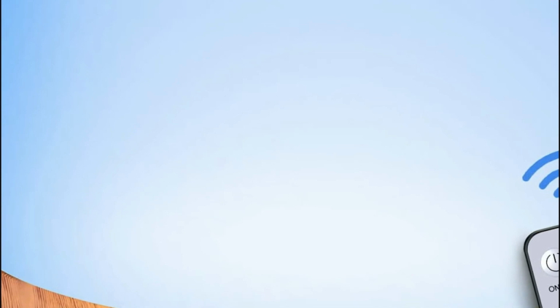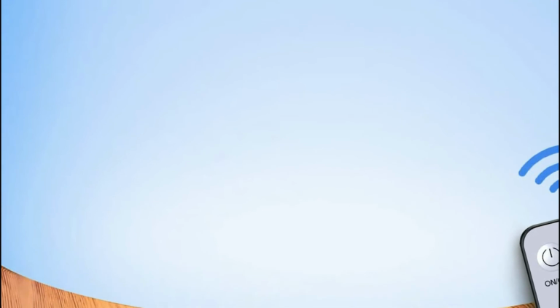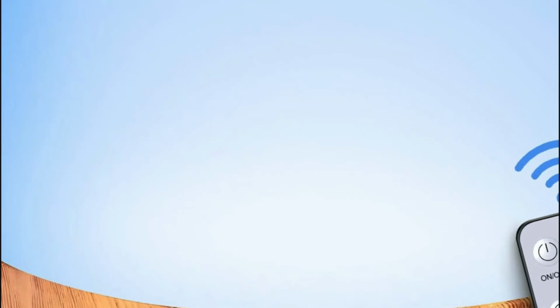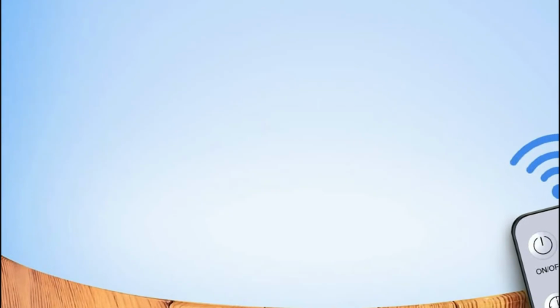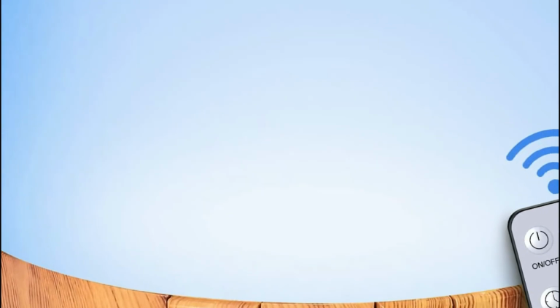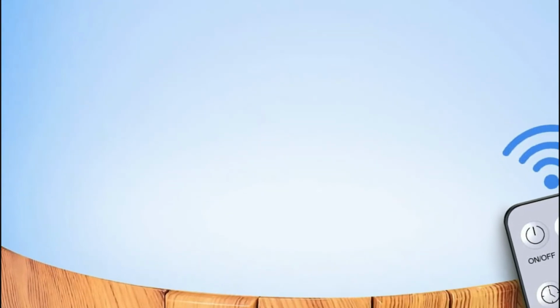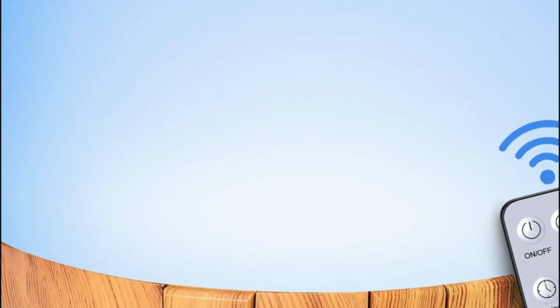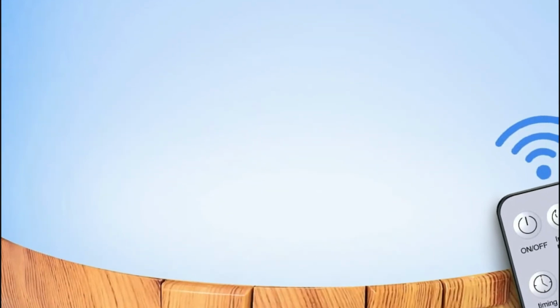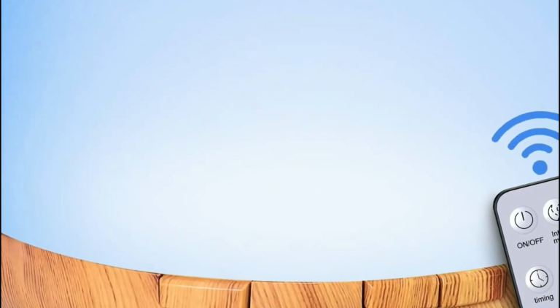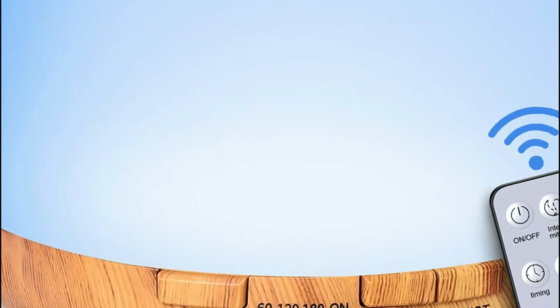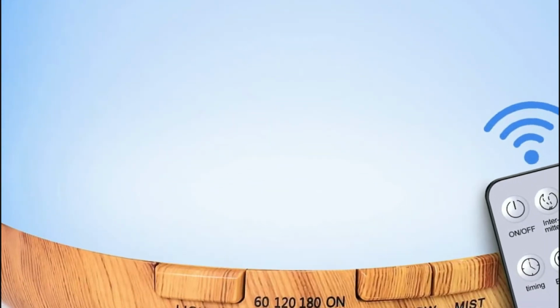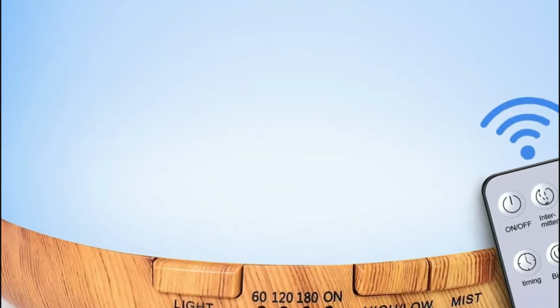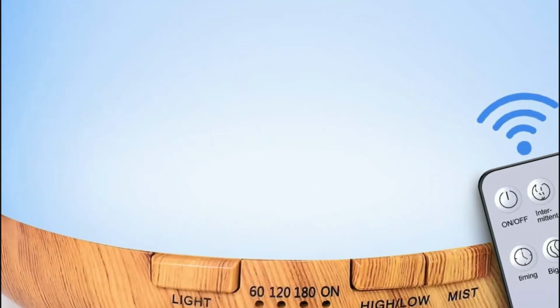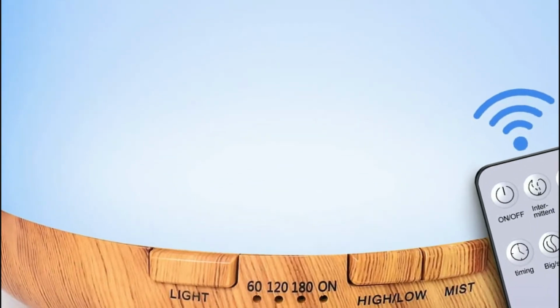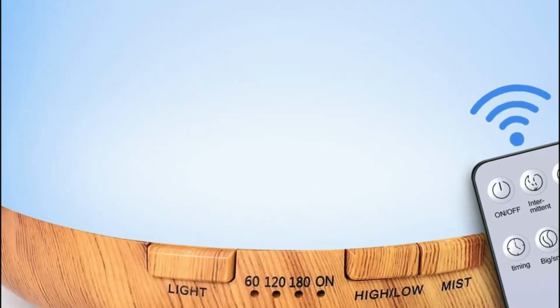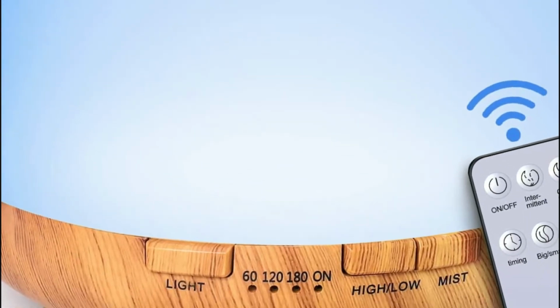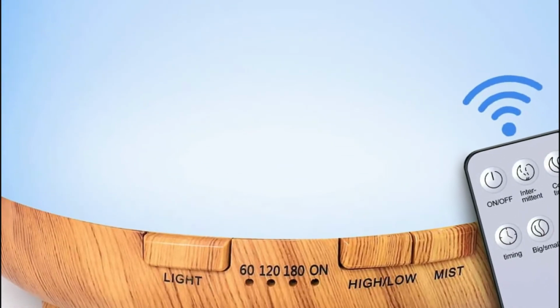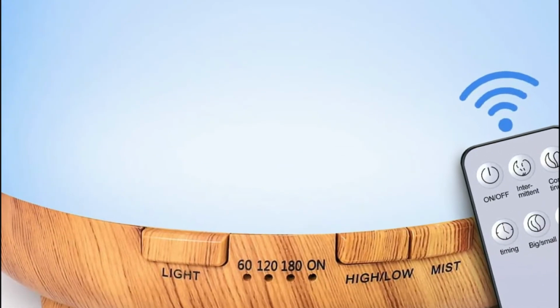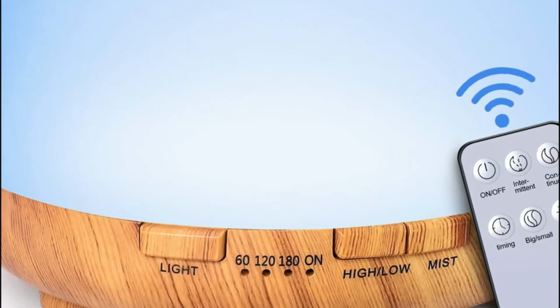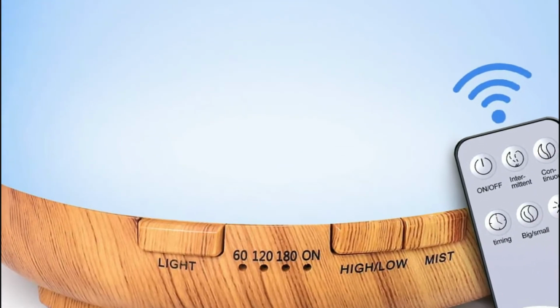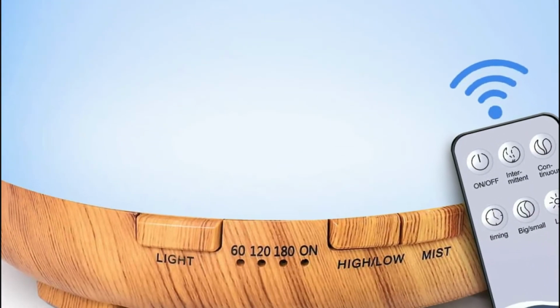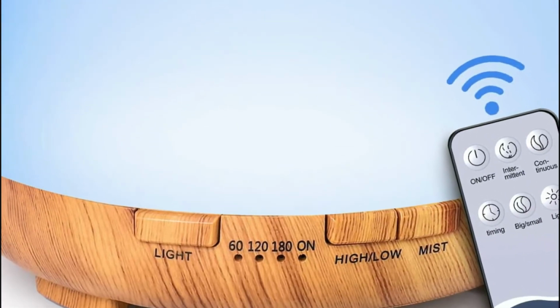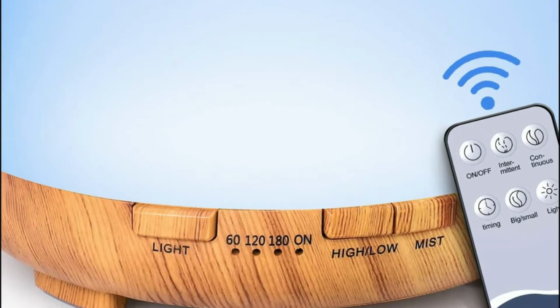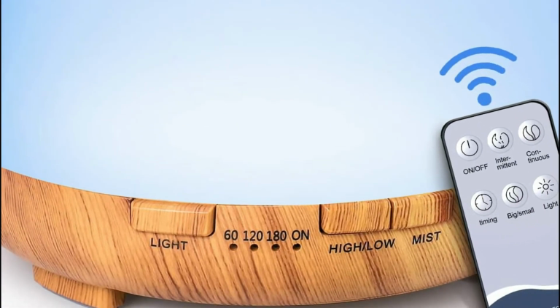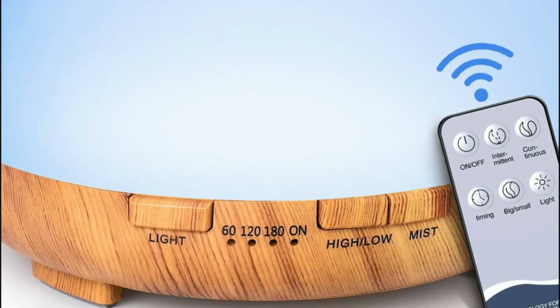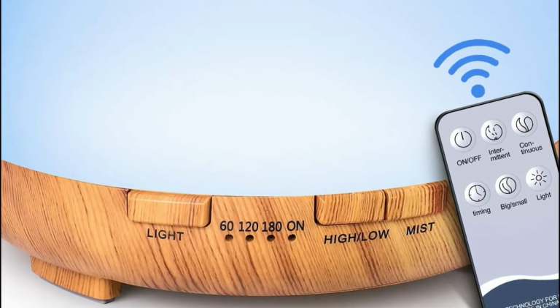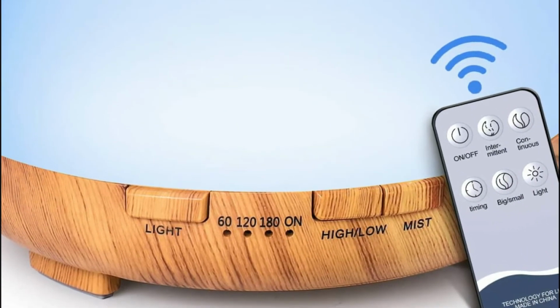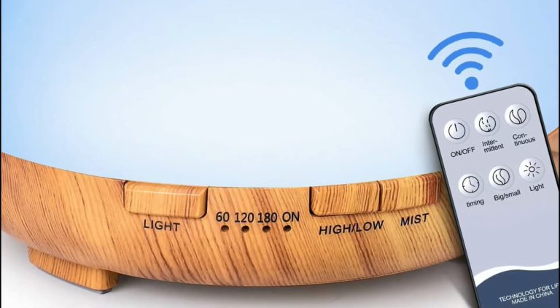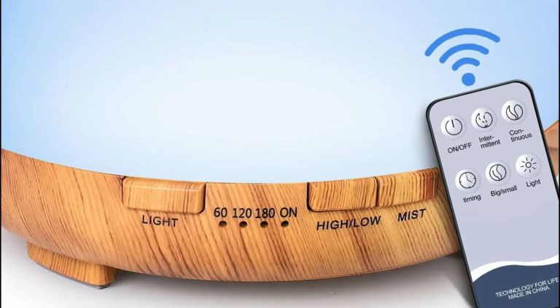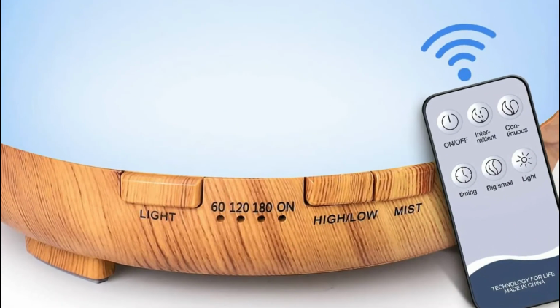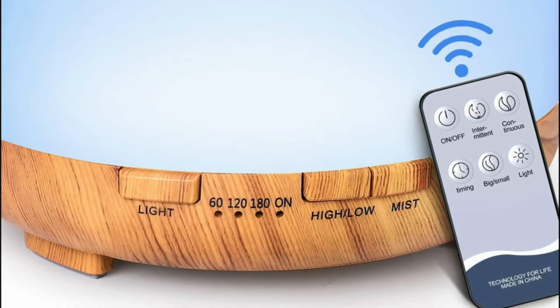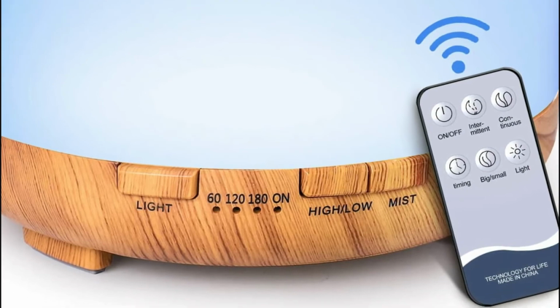The diffusers utilize the latest ultrasonic diffusion technology to disperse essential oils to assist you in breathing more easily, particularly in times of dryness, allergies, or when you're sick.